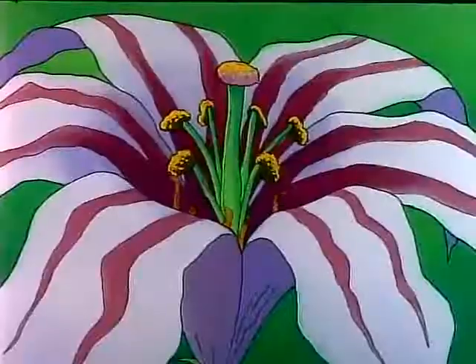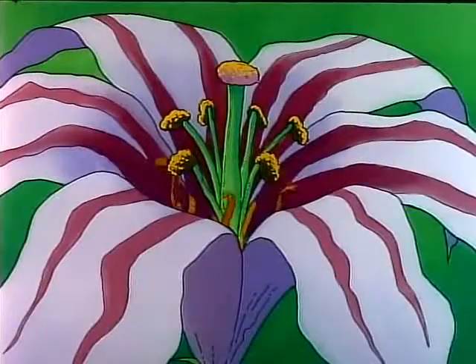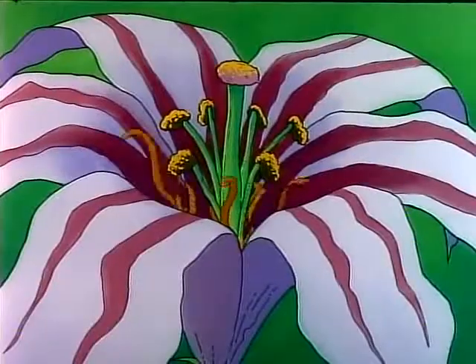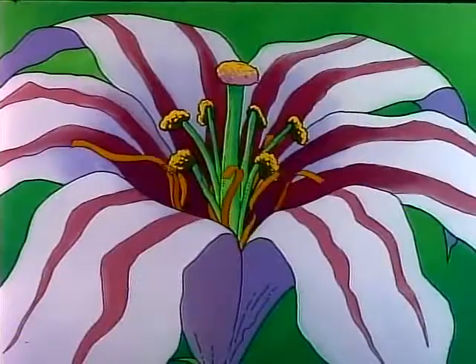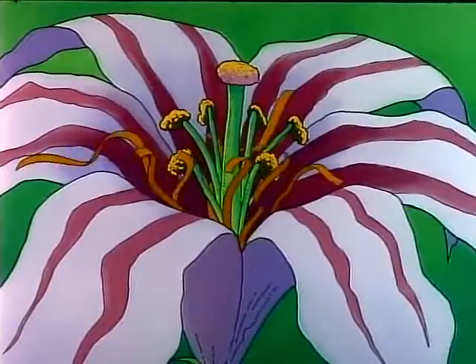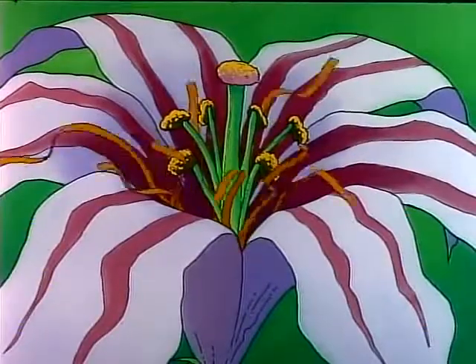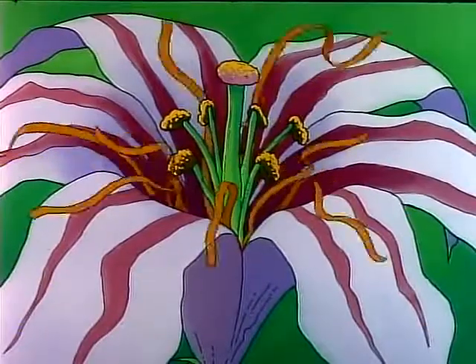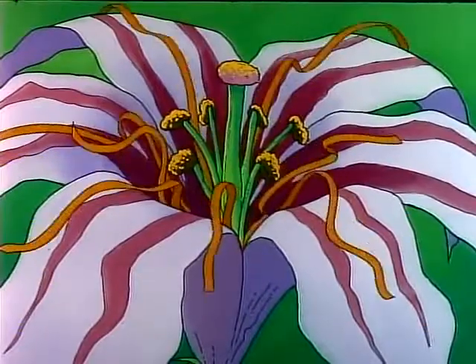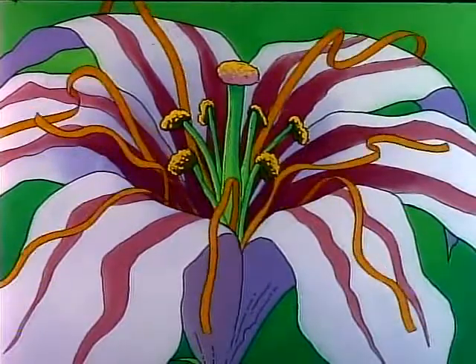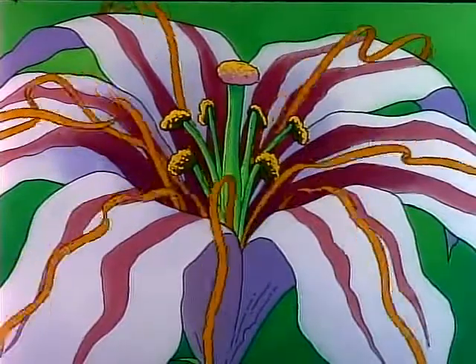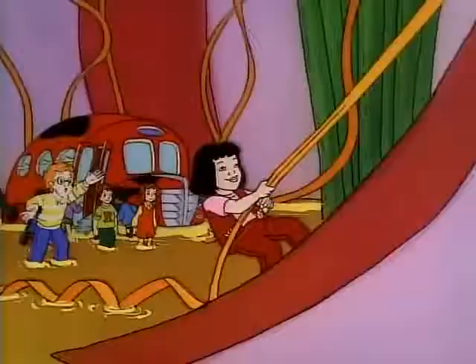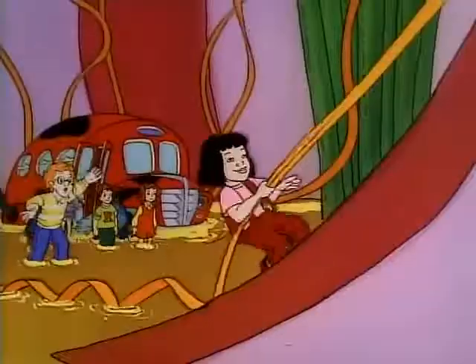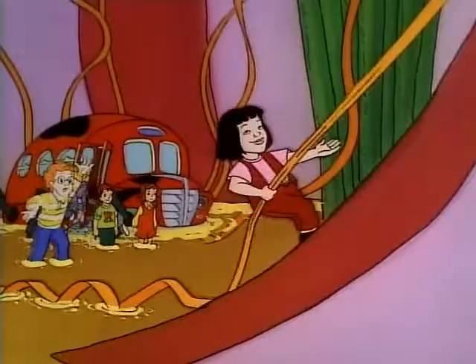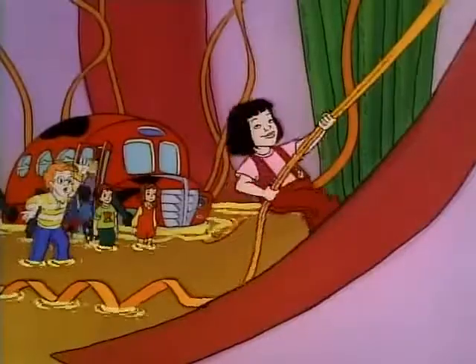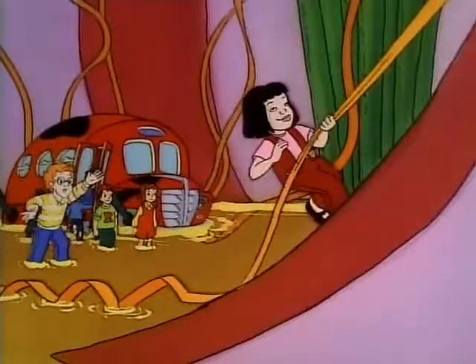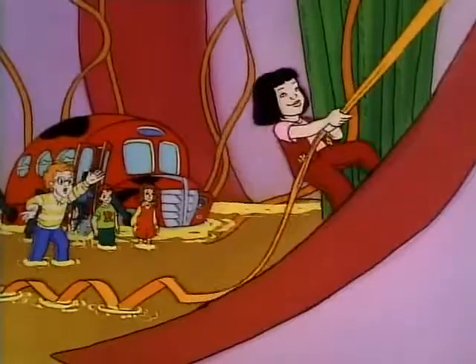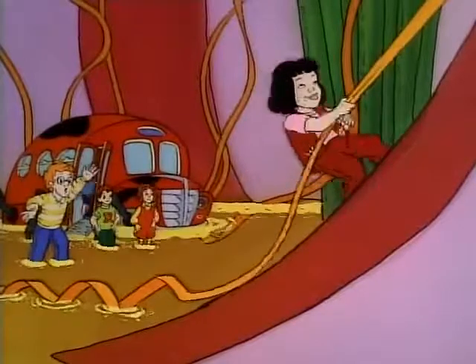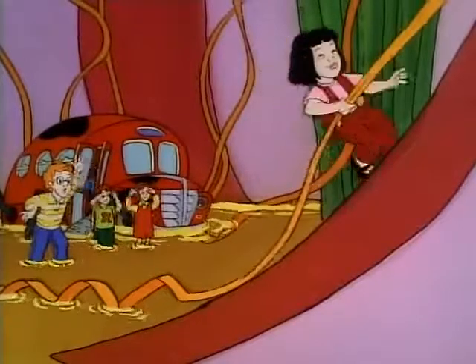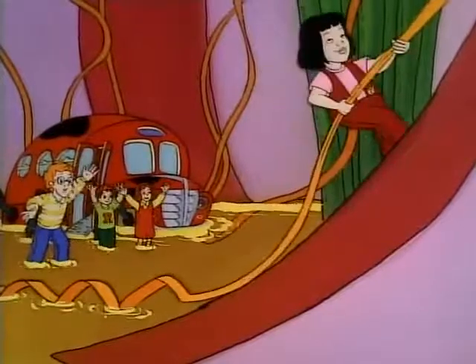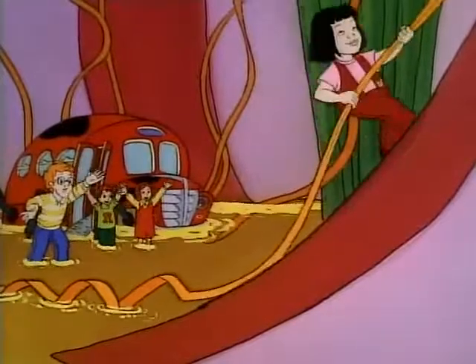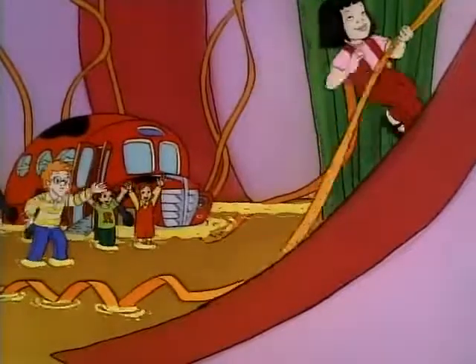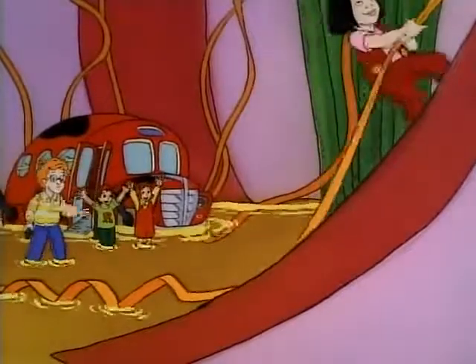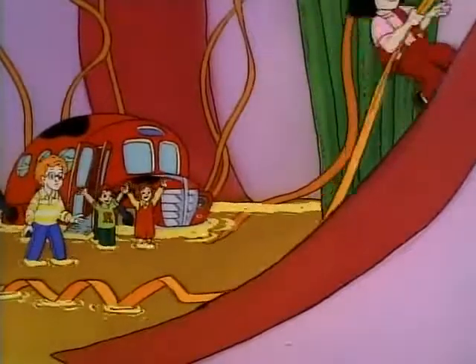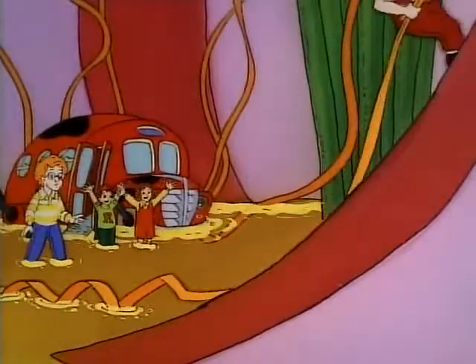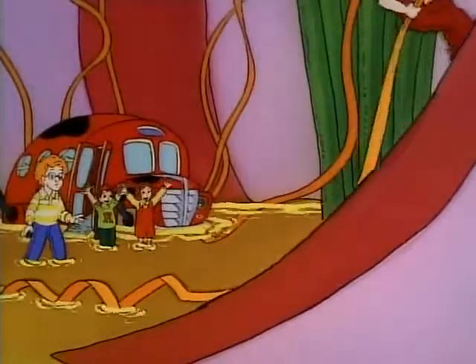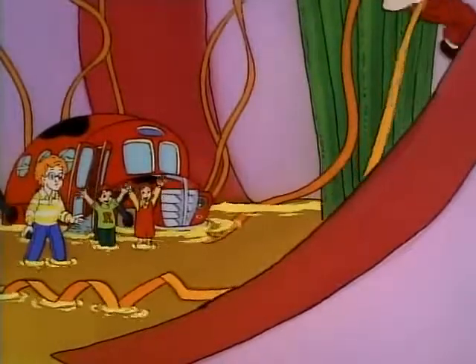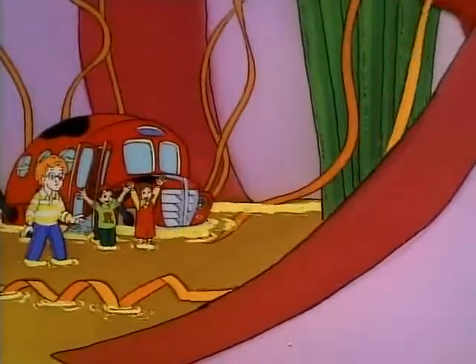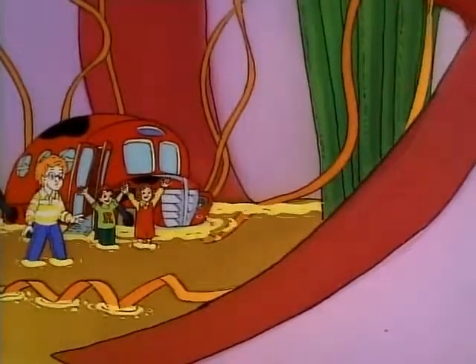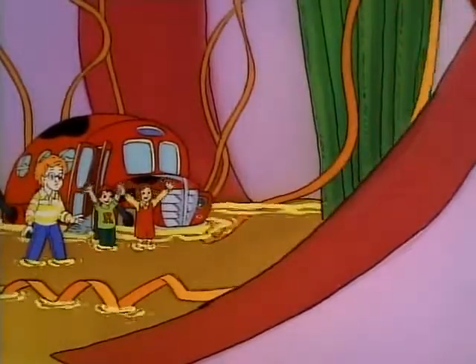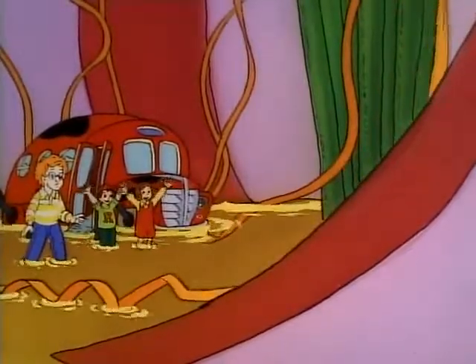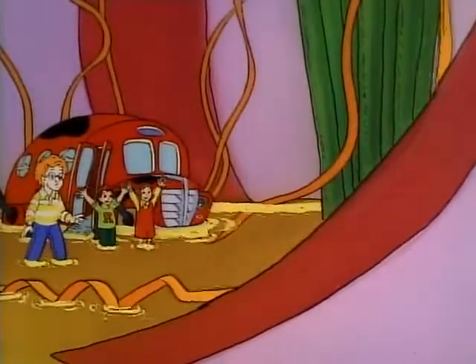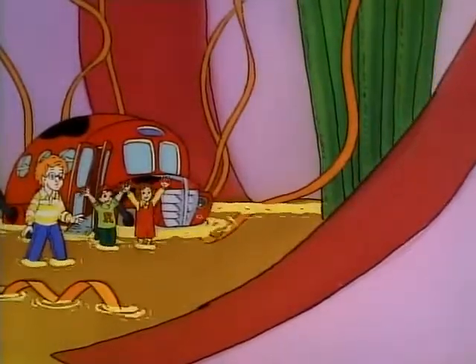Way to go, Liz! Wanda, come on! Go, Wanda, go! Come on!